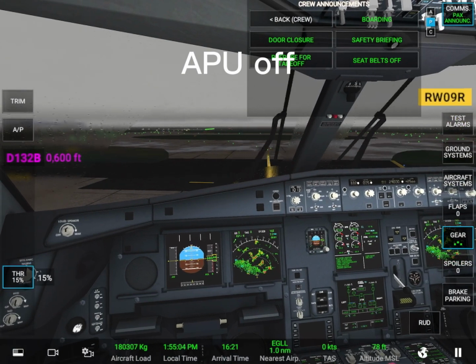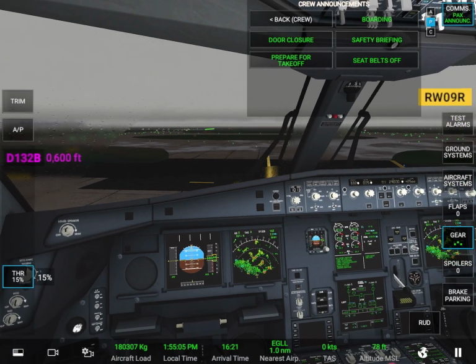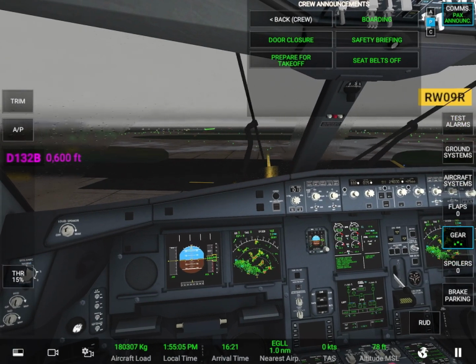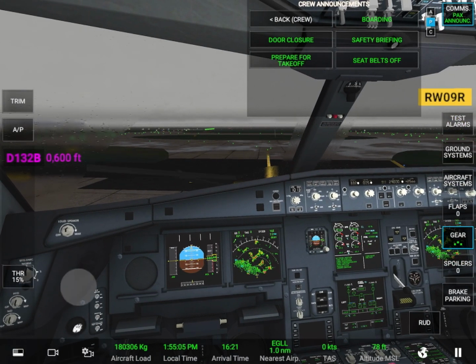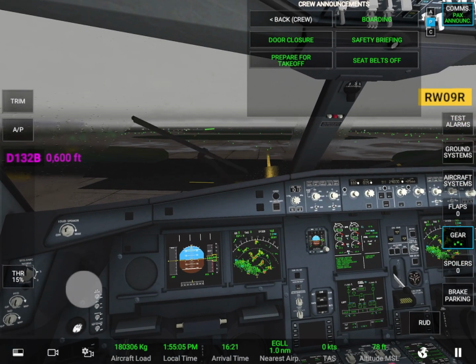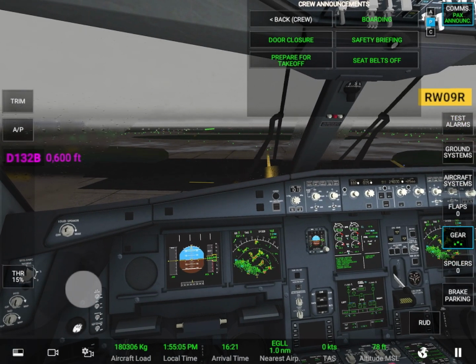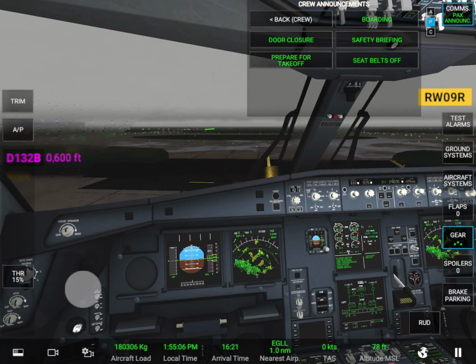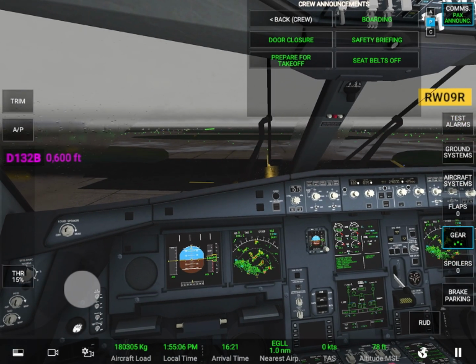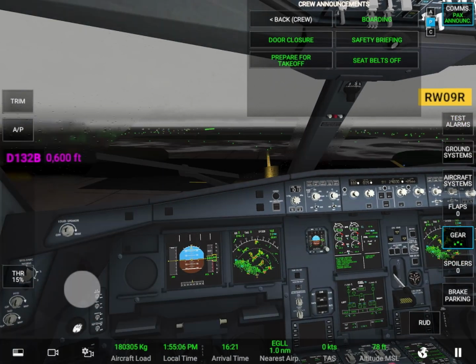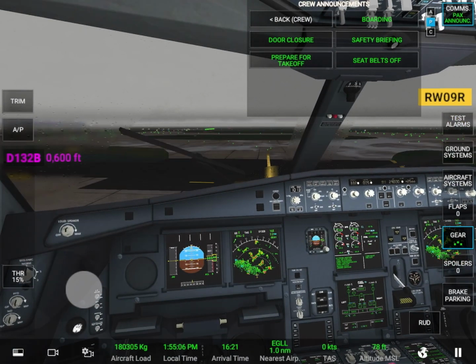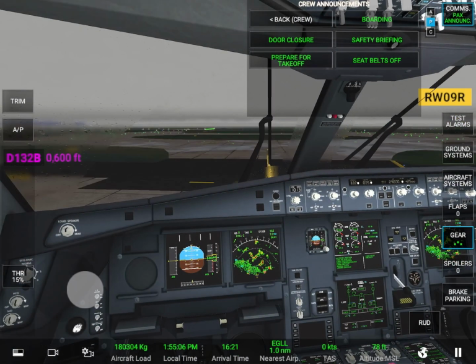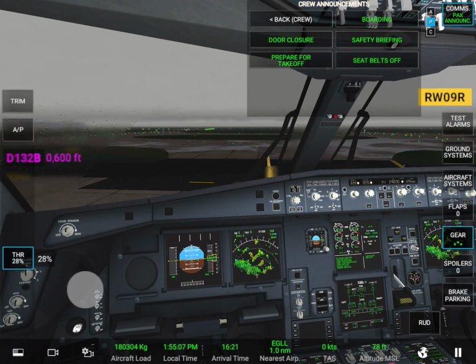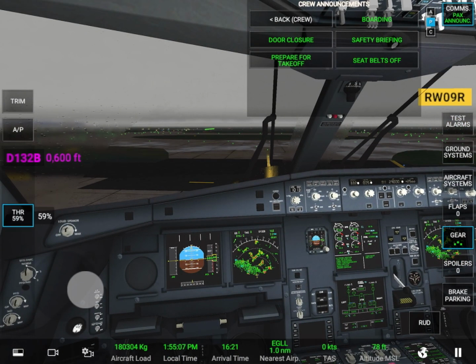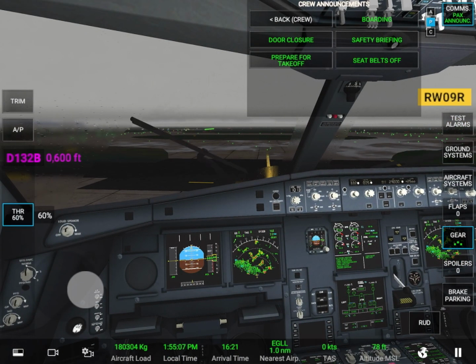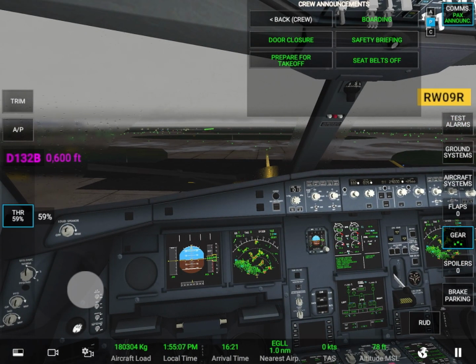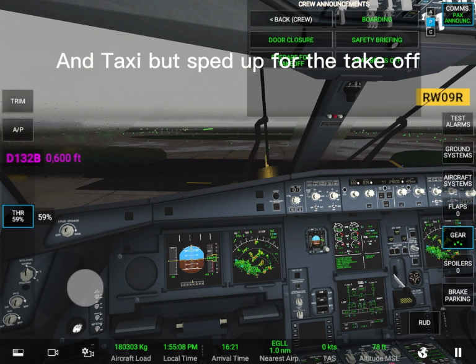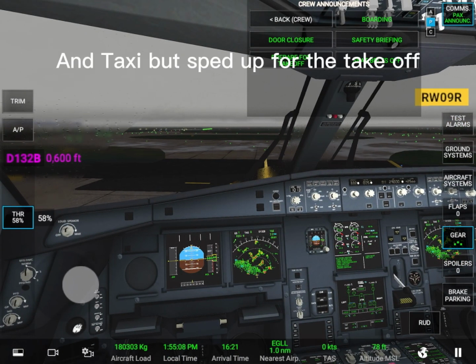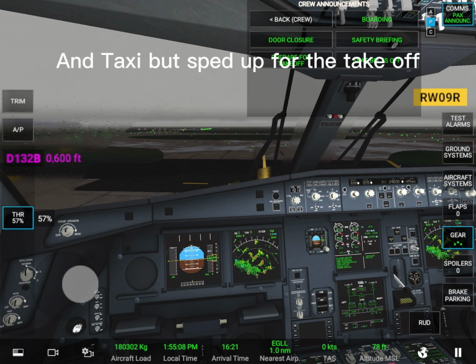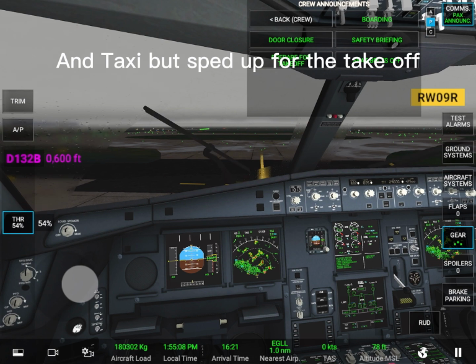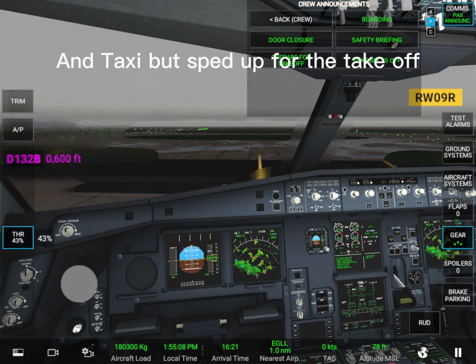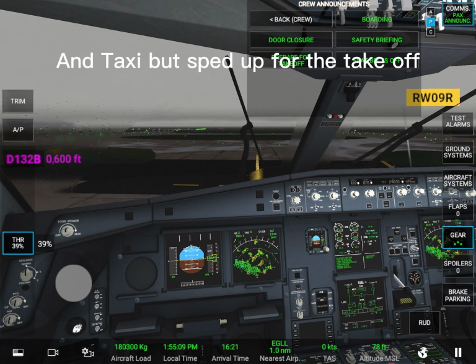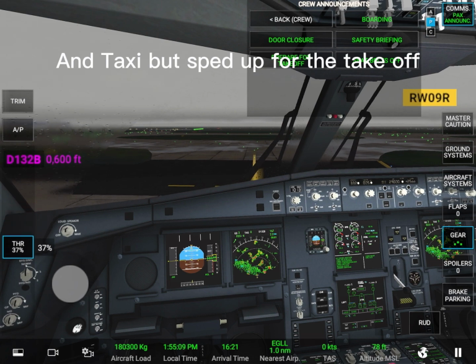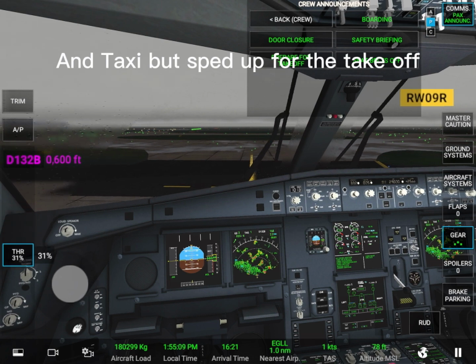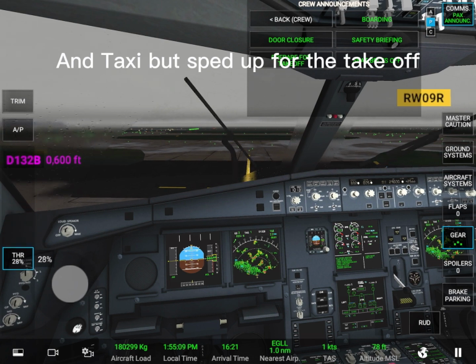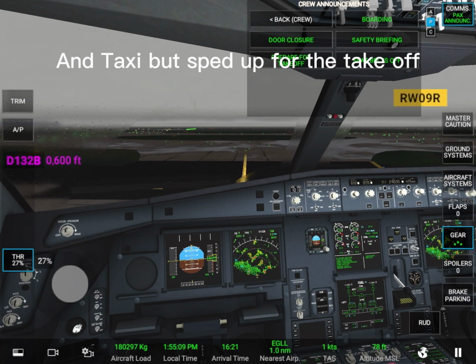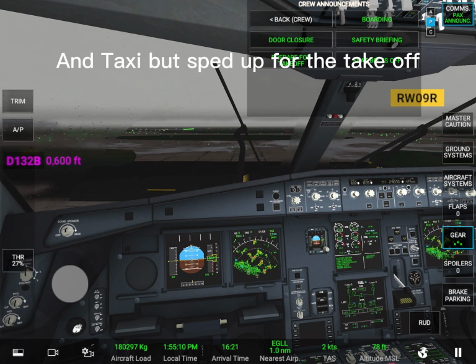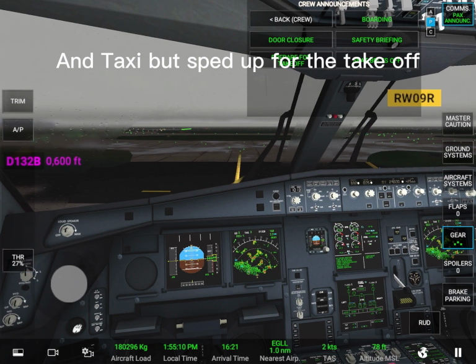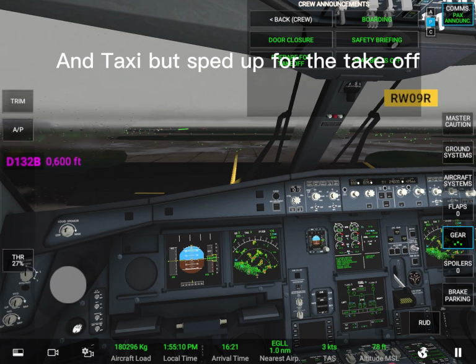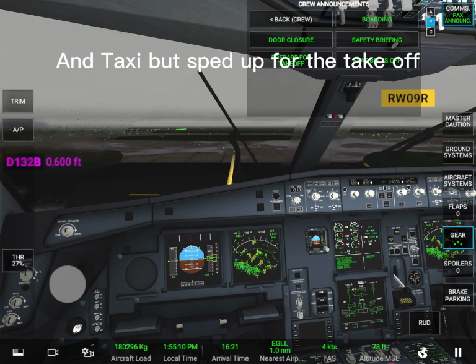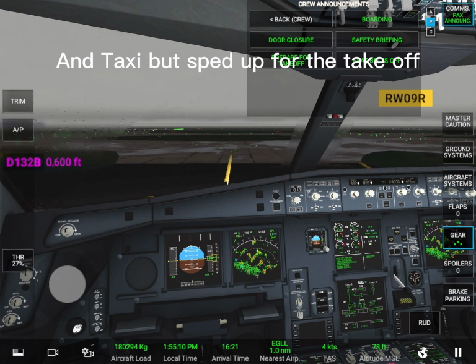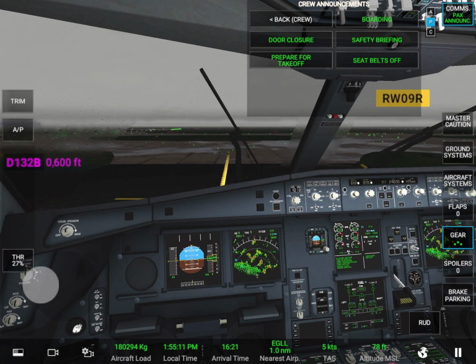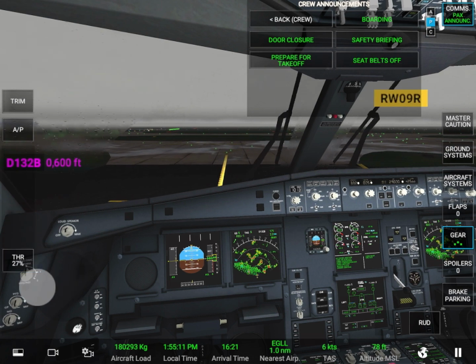Good day. Wind, one five degrees, two knots. Clear to land runway zero nine right.